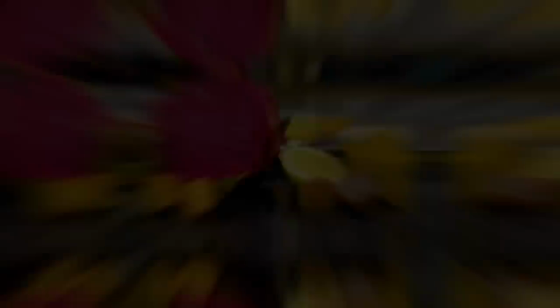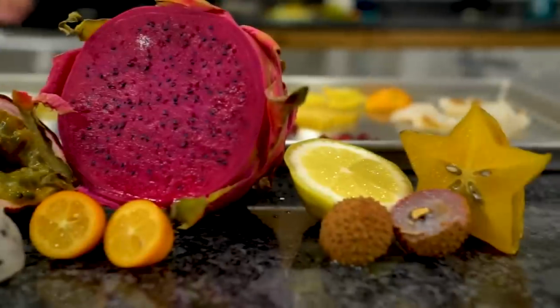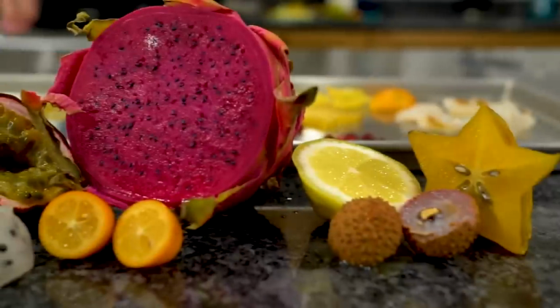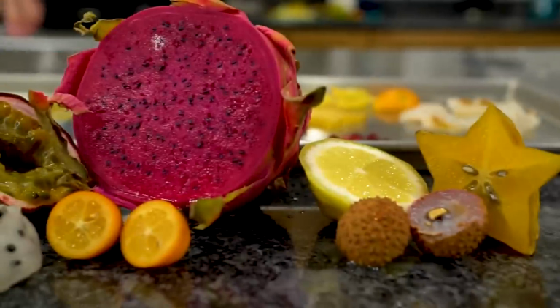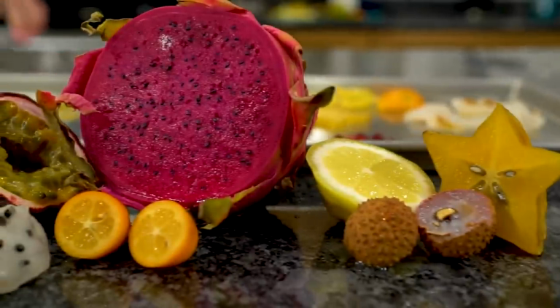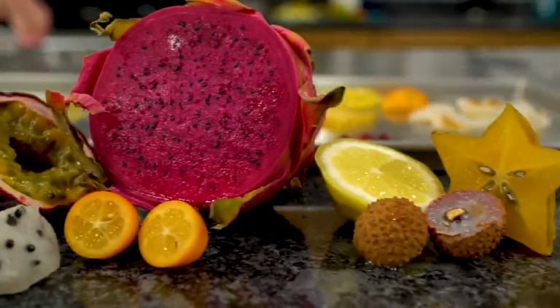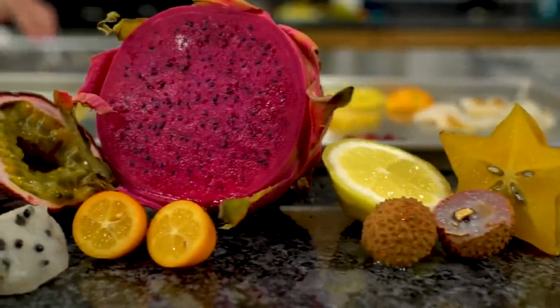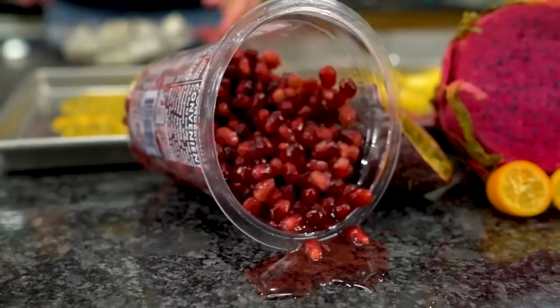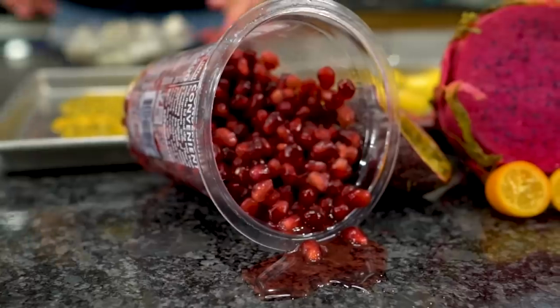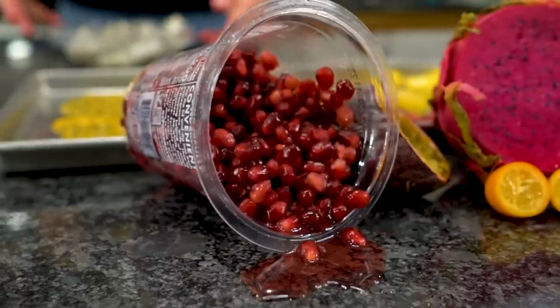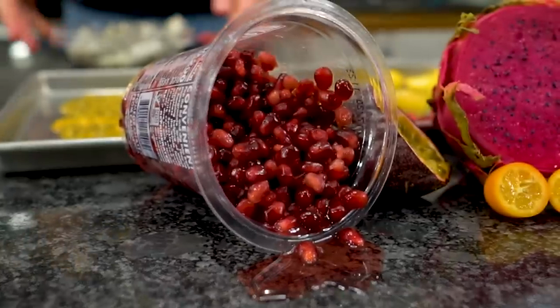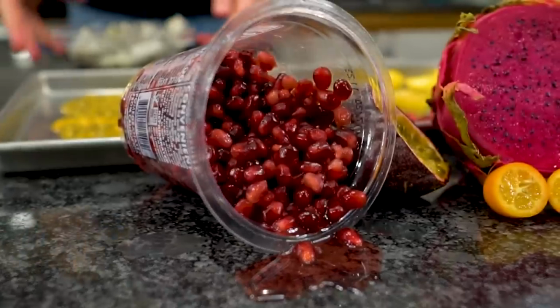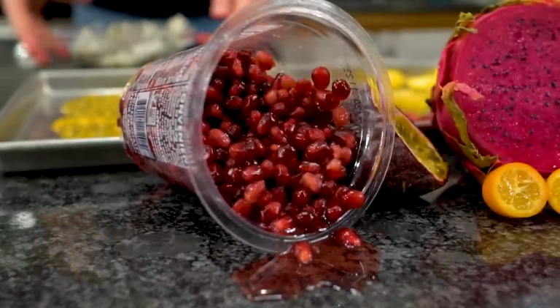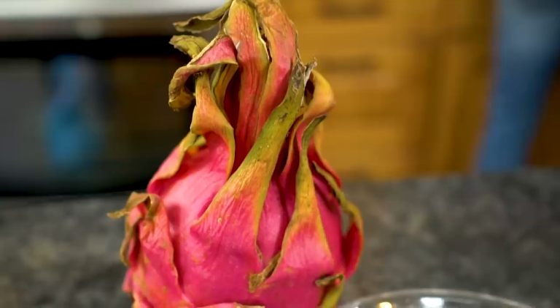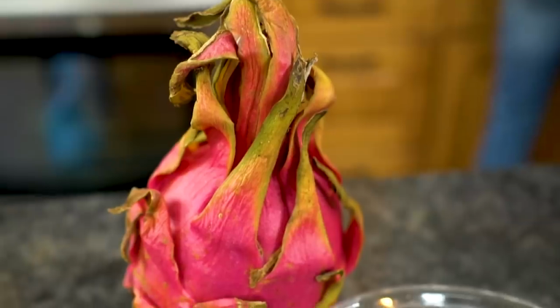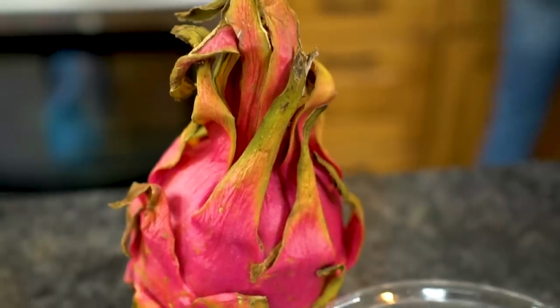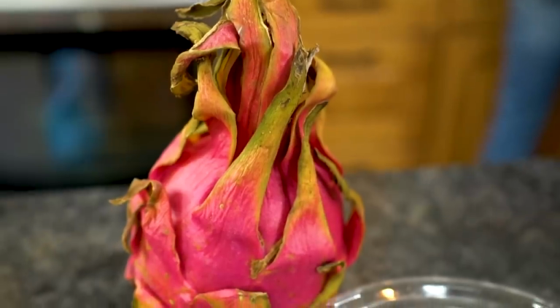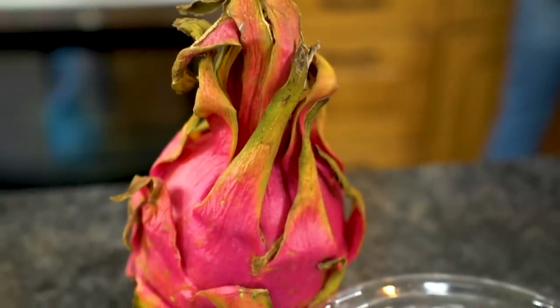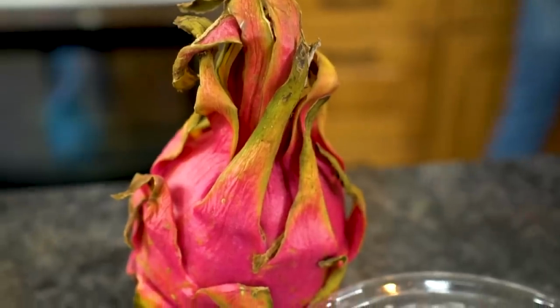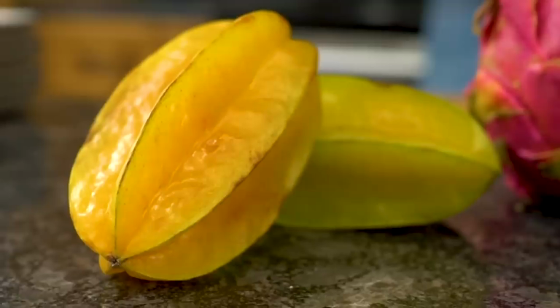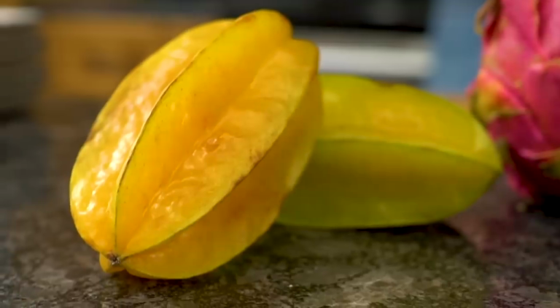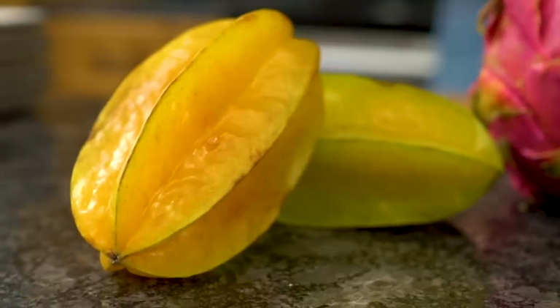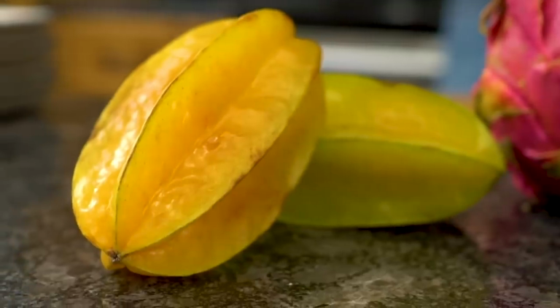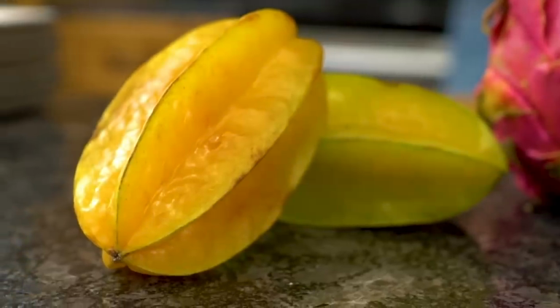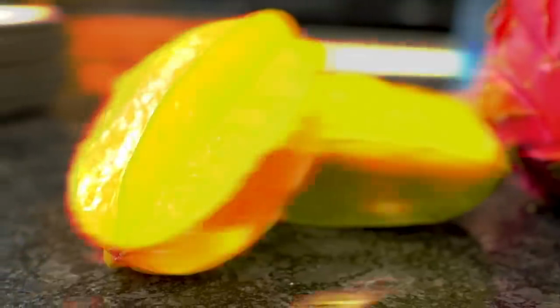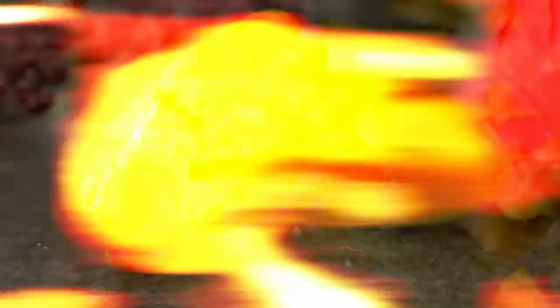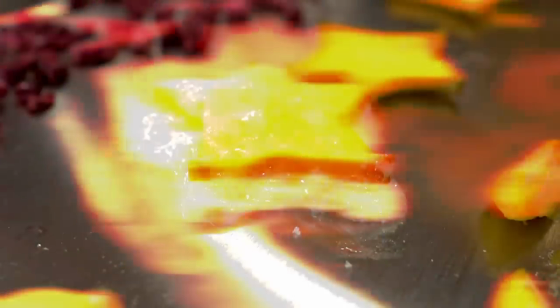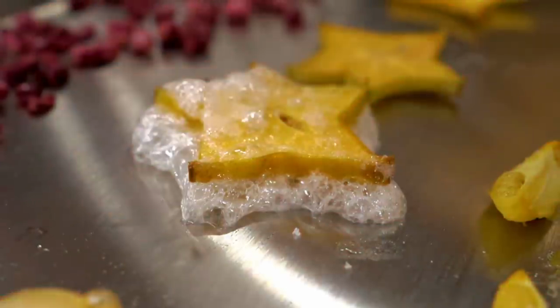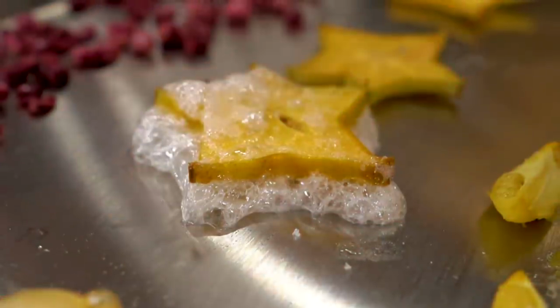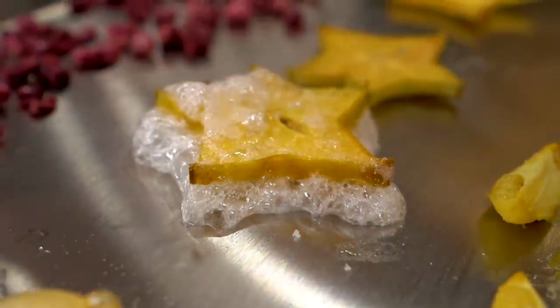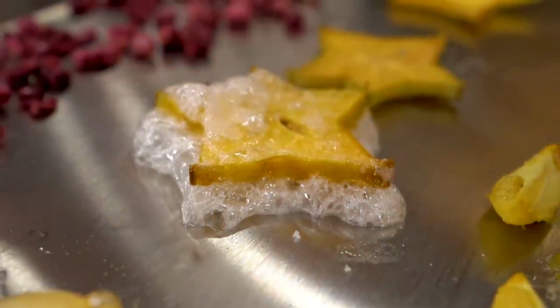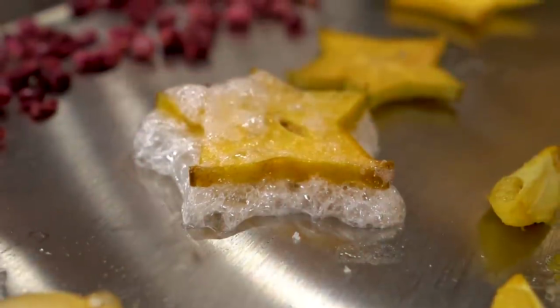In today's video, we're going to try freeze-drying some more exotic fruits to see what sort of tastes and textures we get.